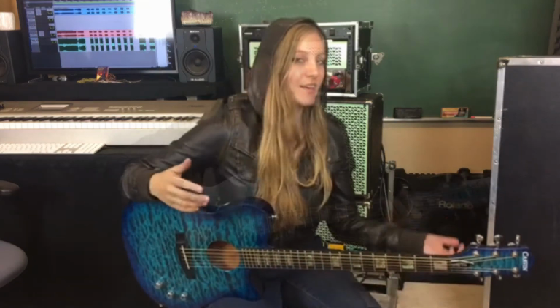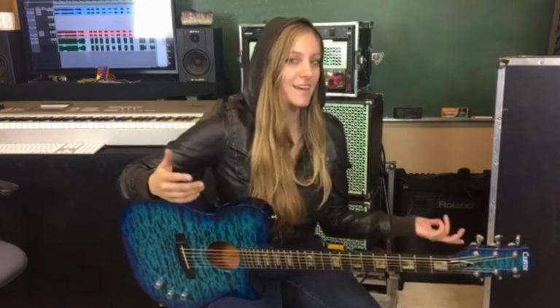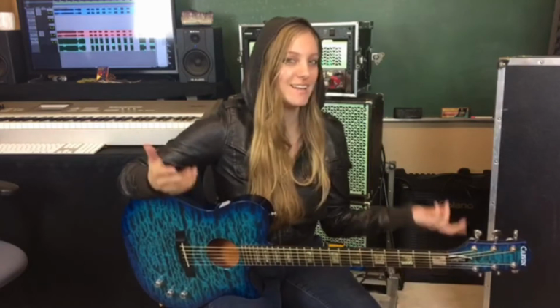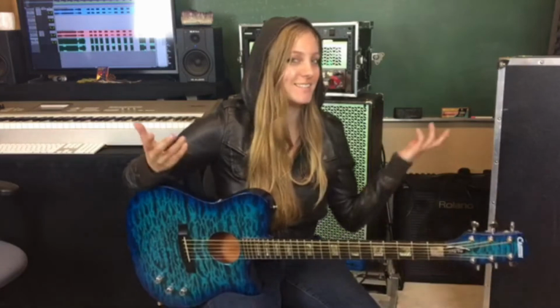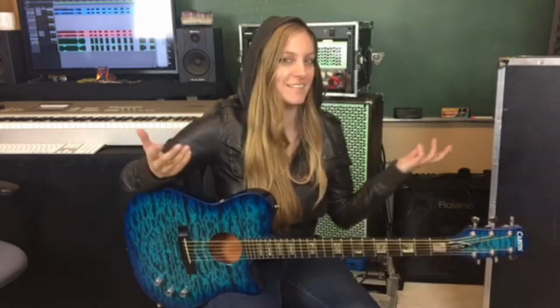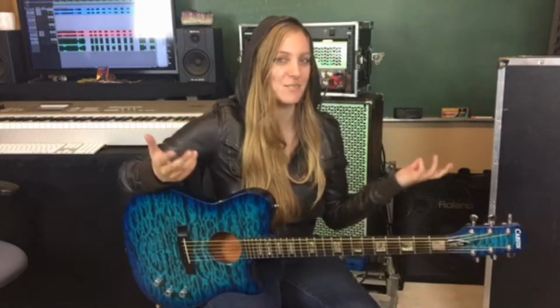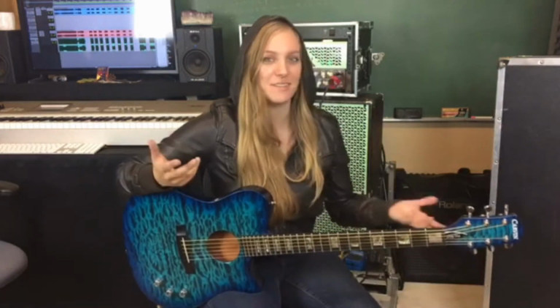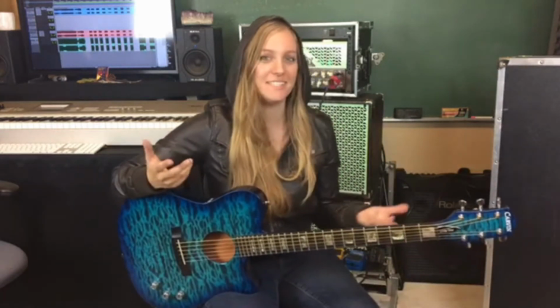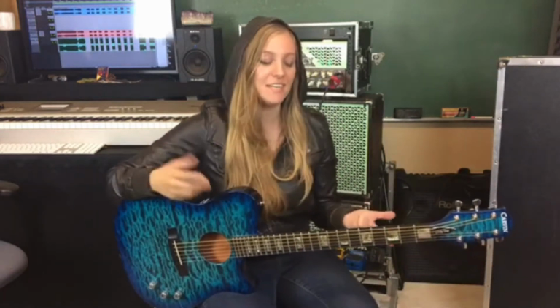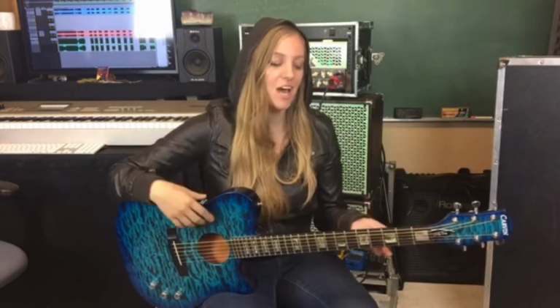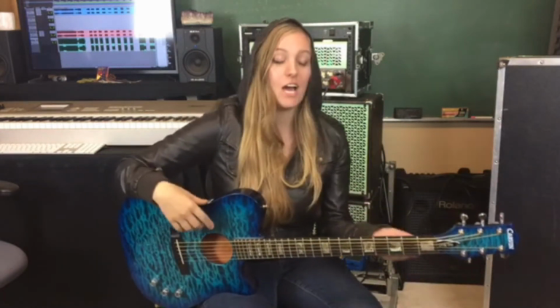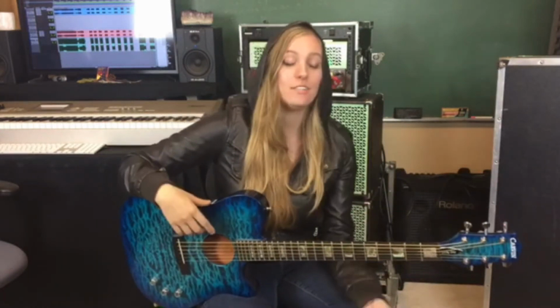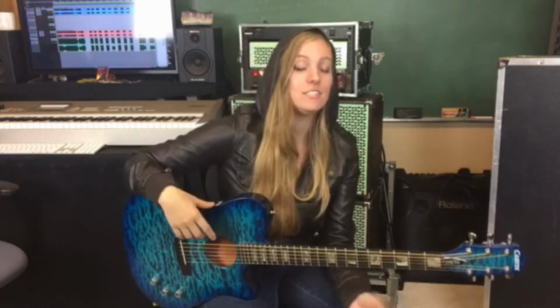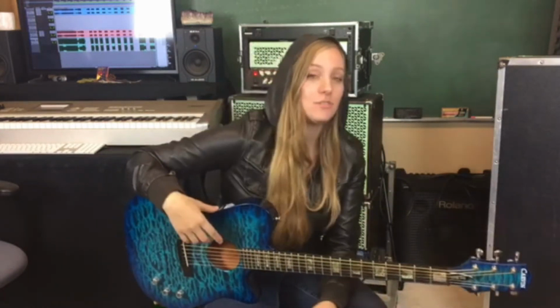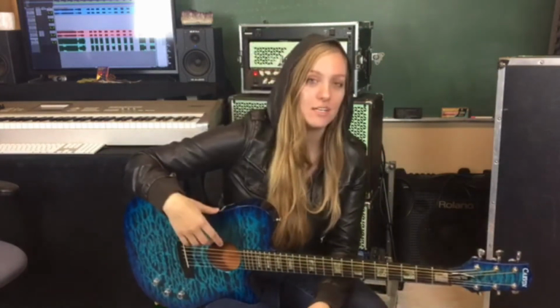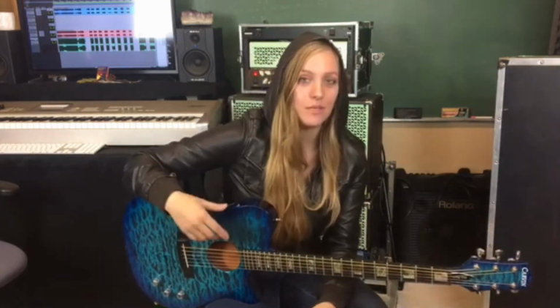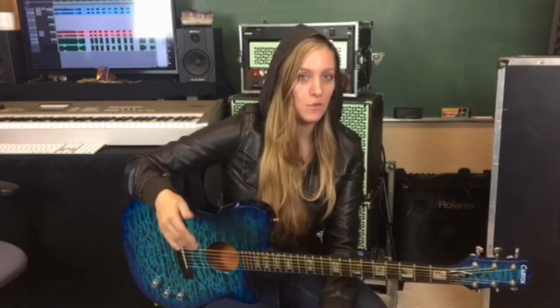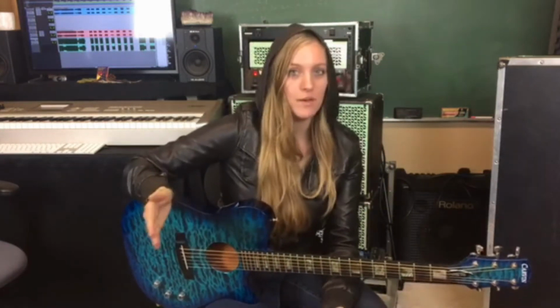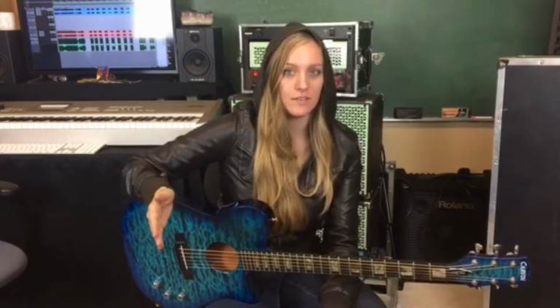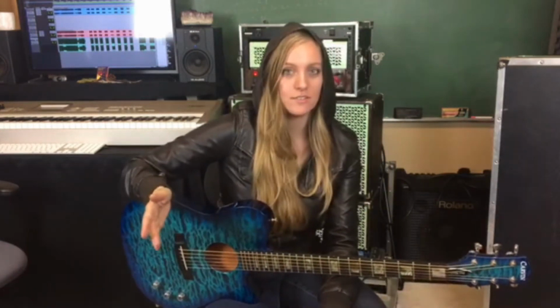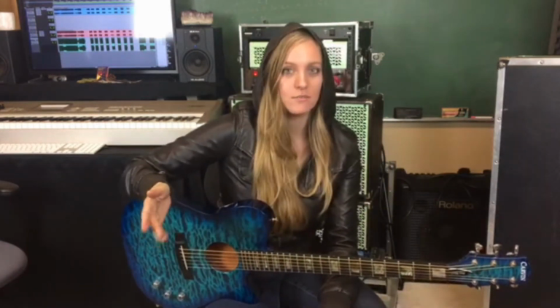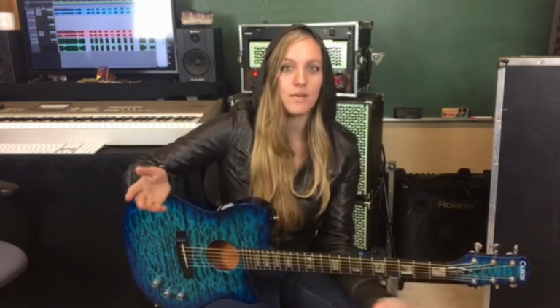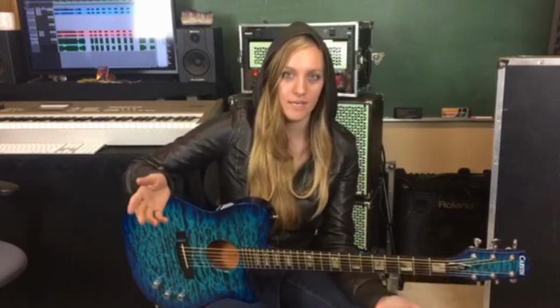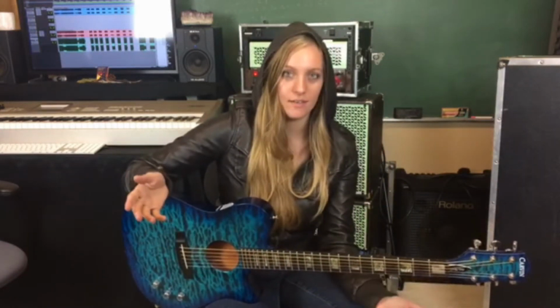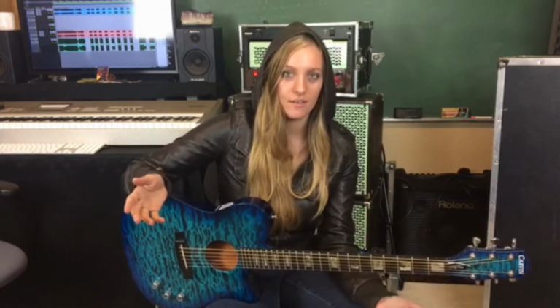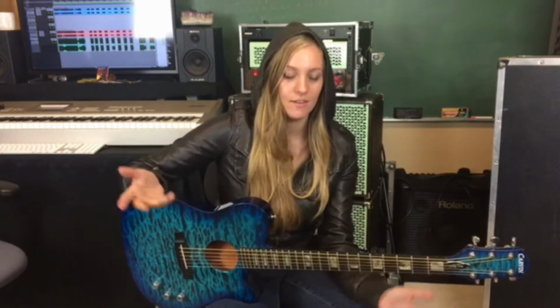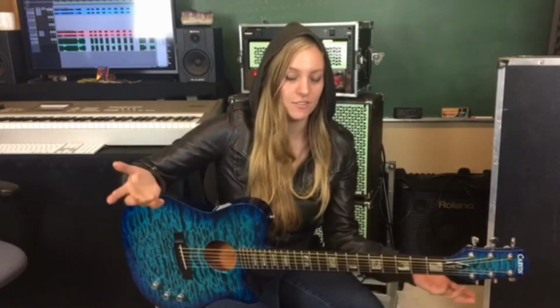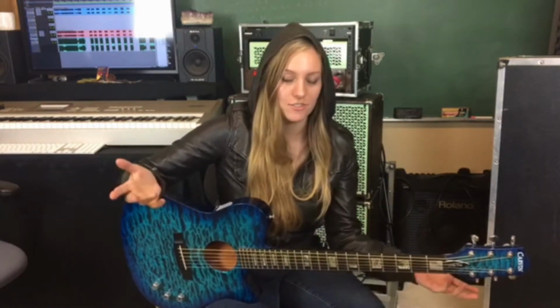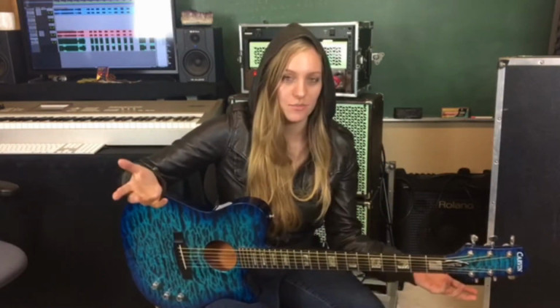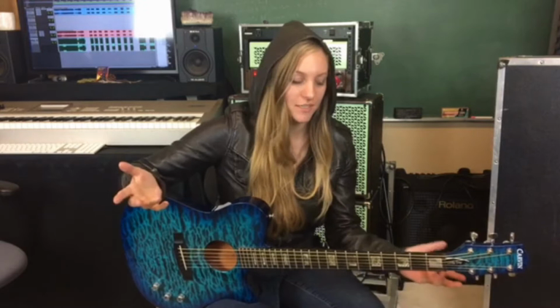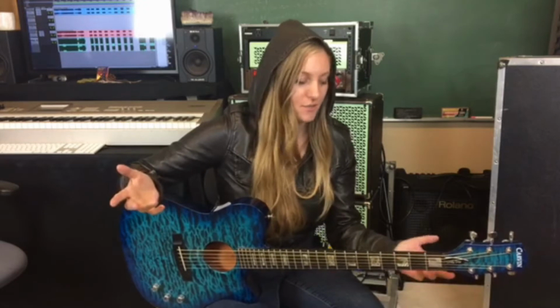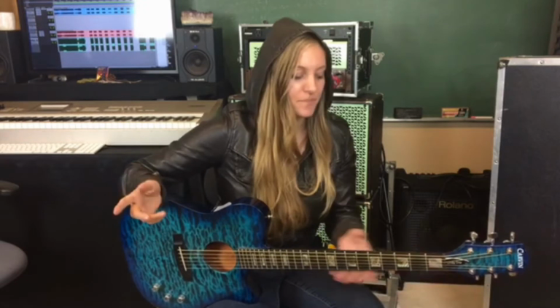Hey guys! Lessons with Lindy. I'm gonna teach you how to play What About Us by Pink, so let's jump right into it.